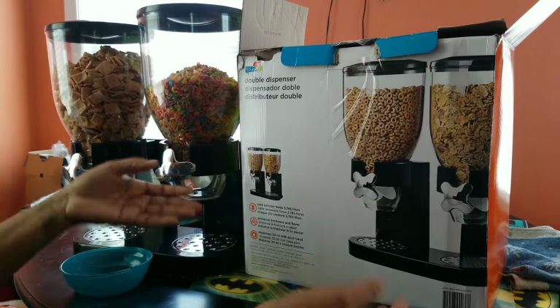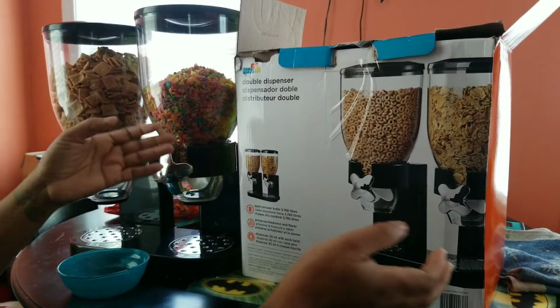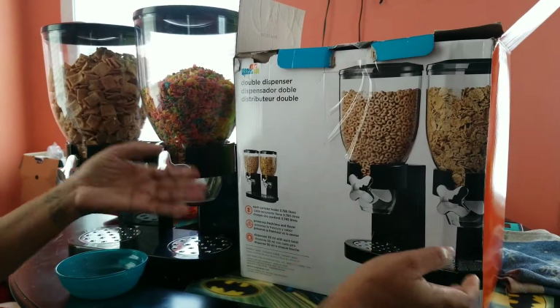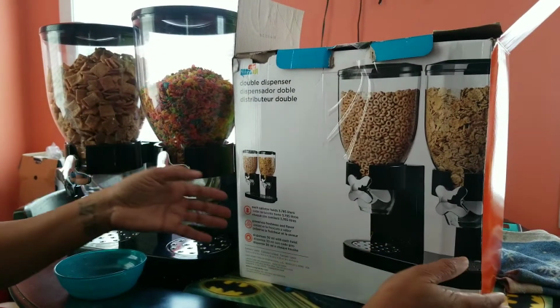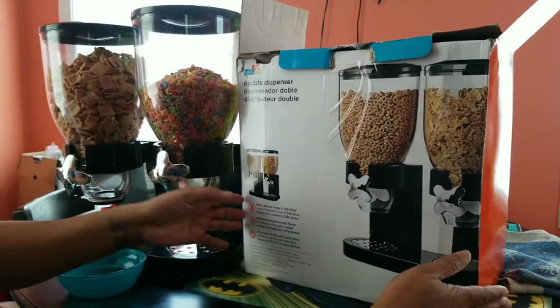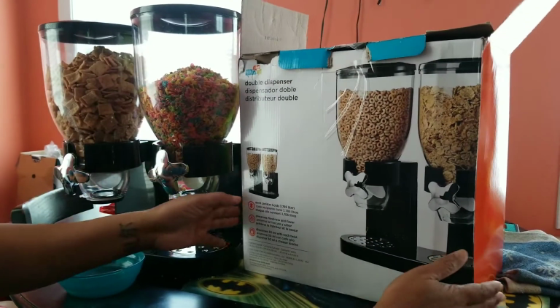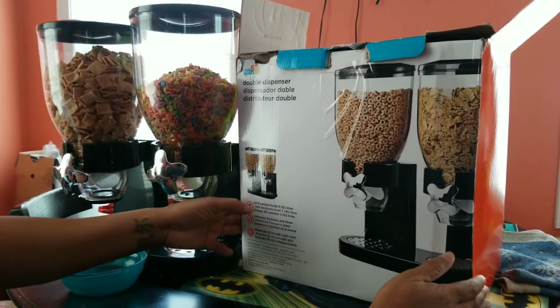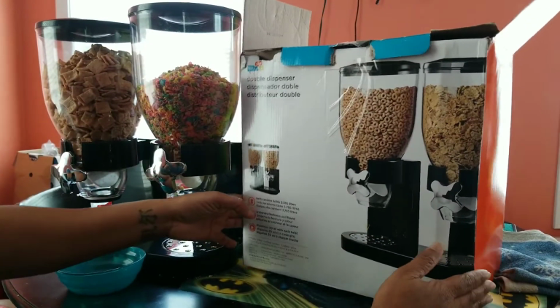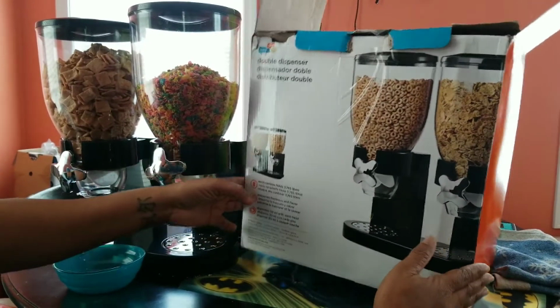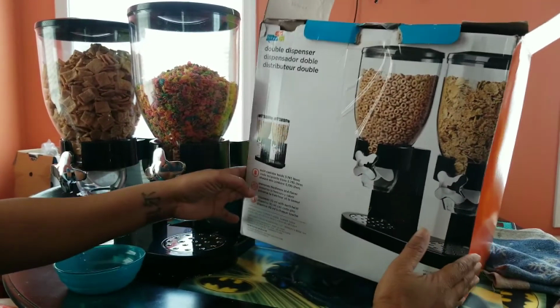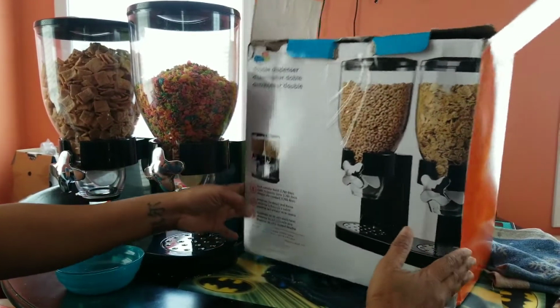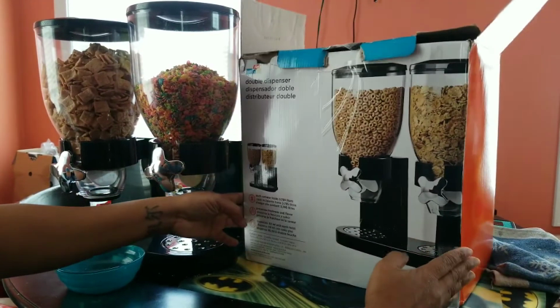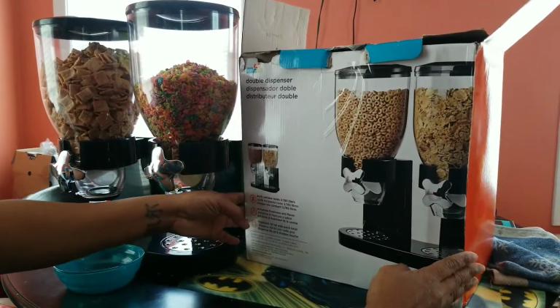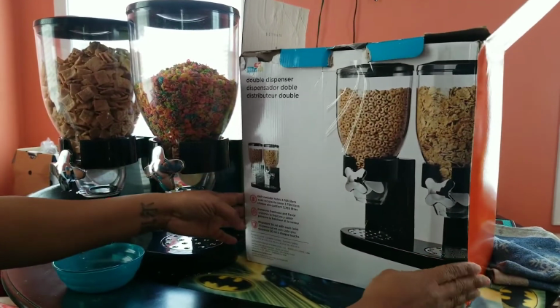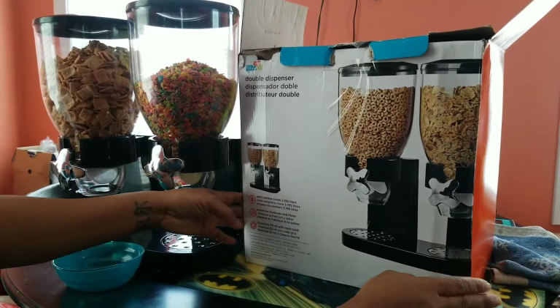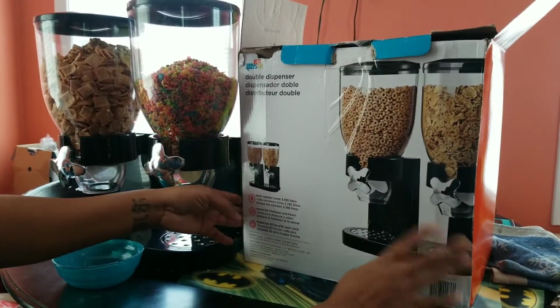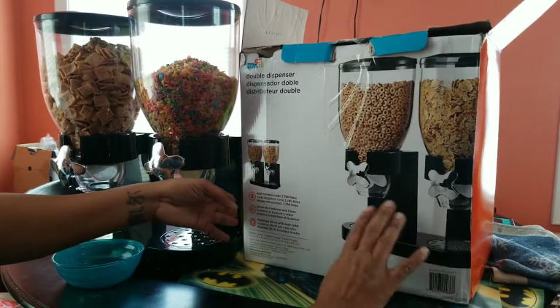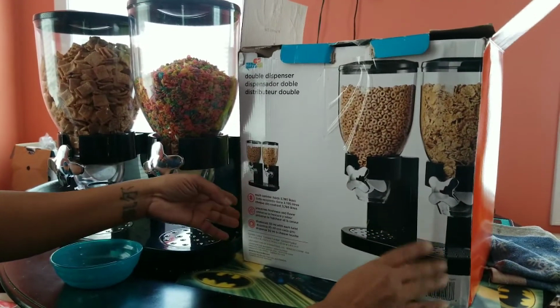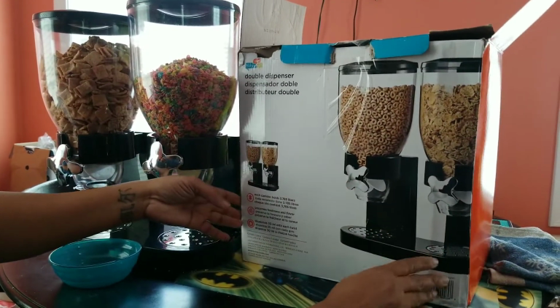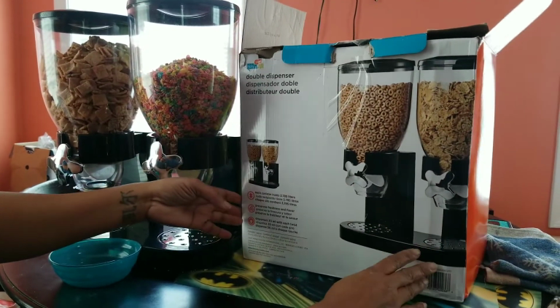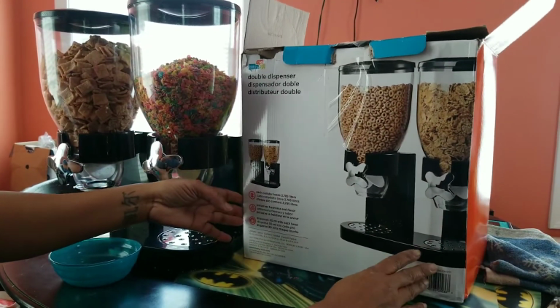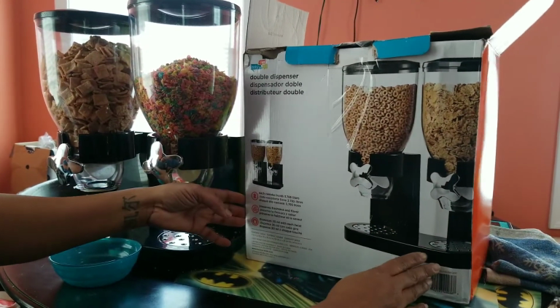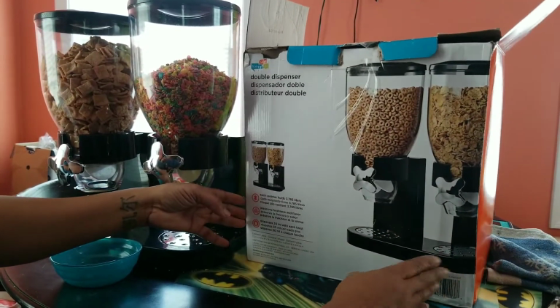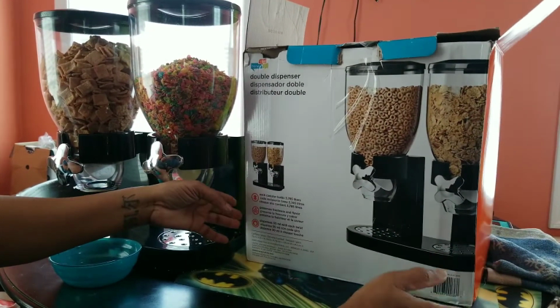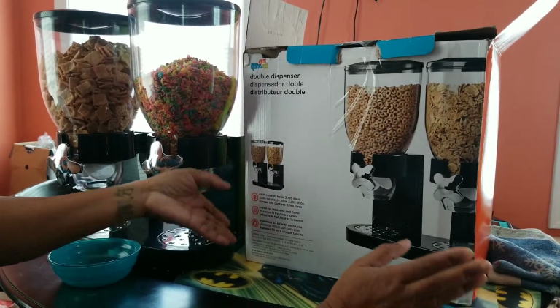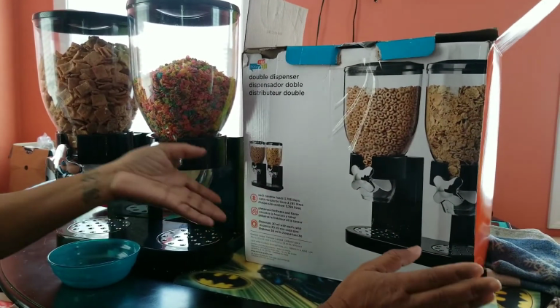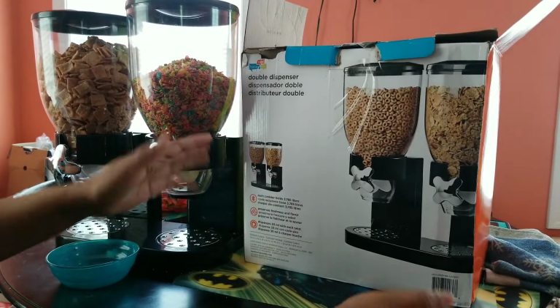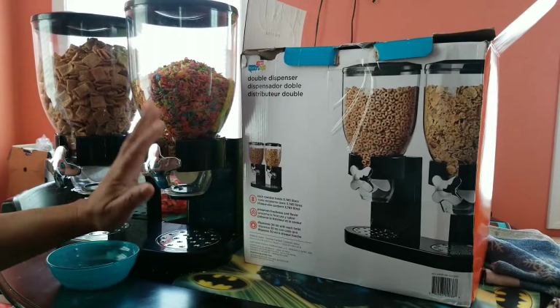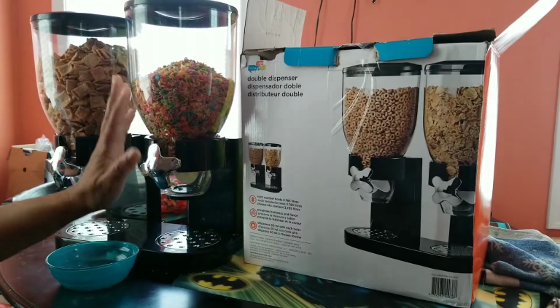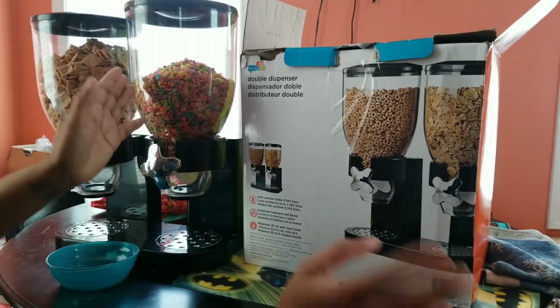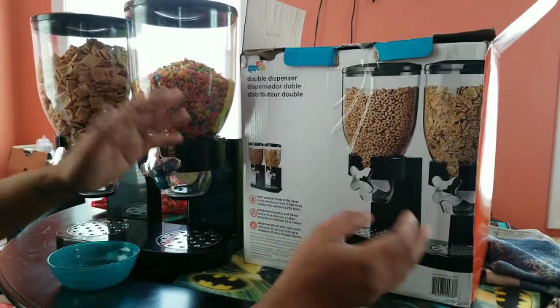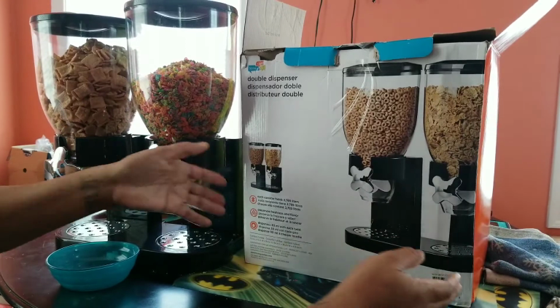So I went ahead and I bought this from Amazon. It's about $25. It's not expensive.